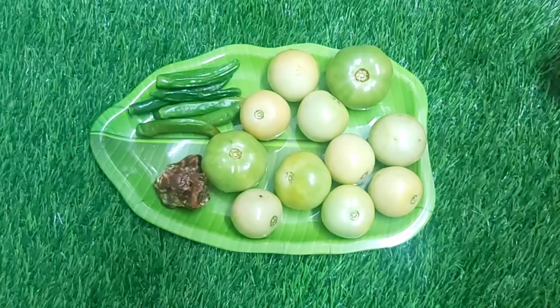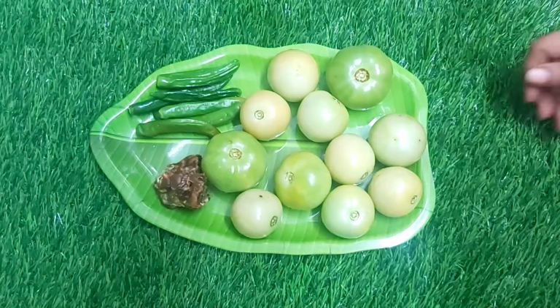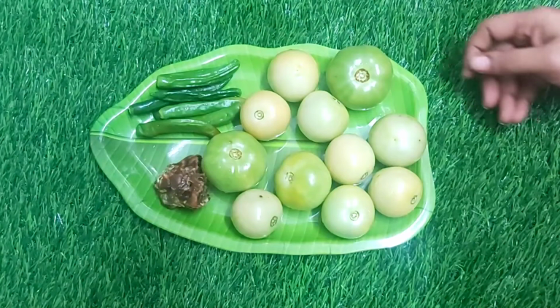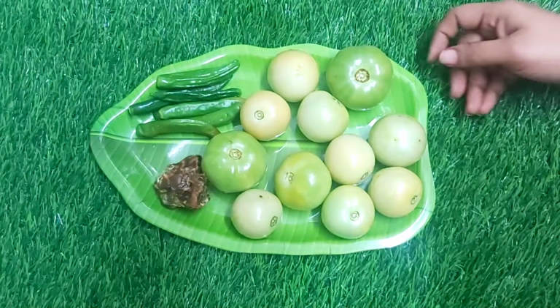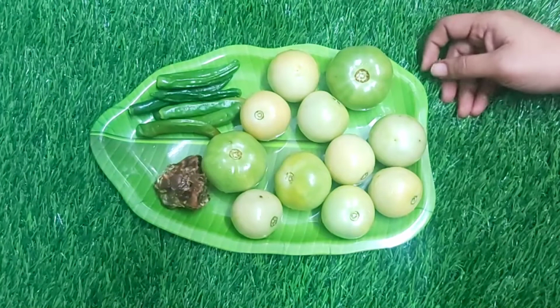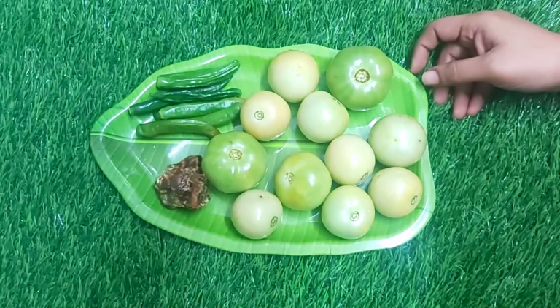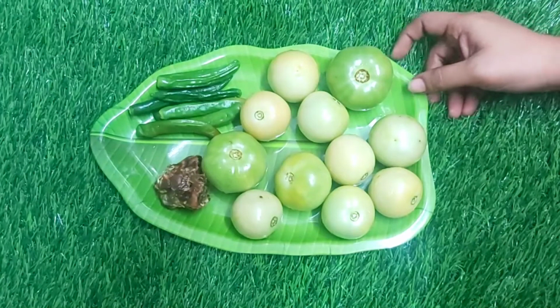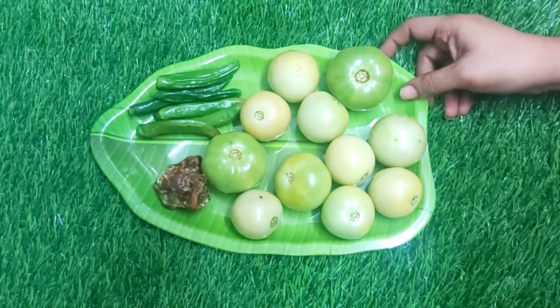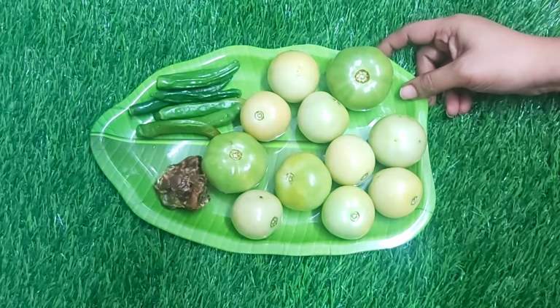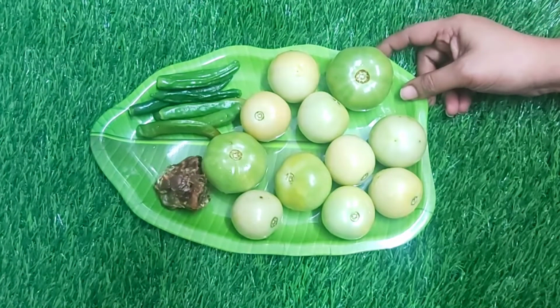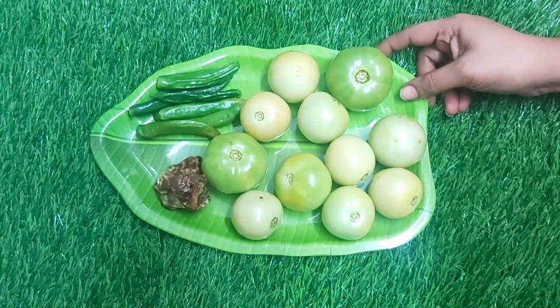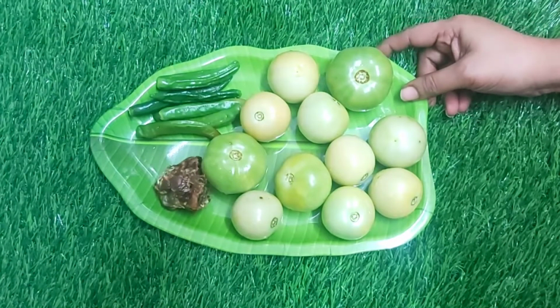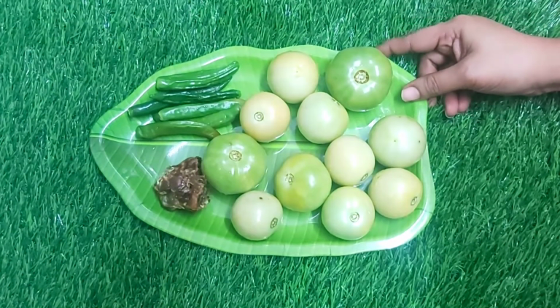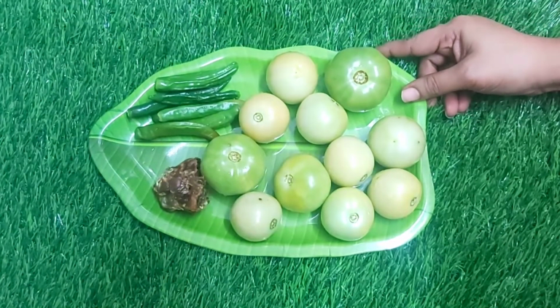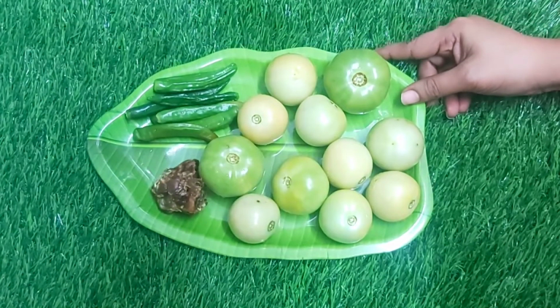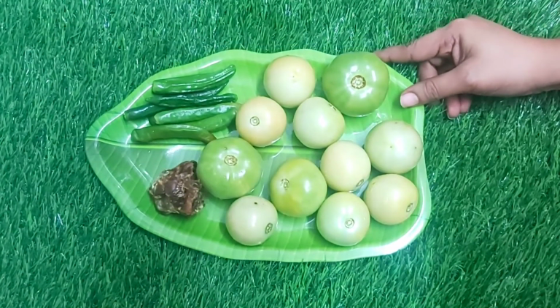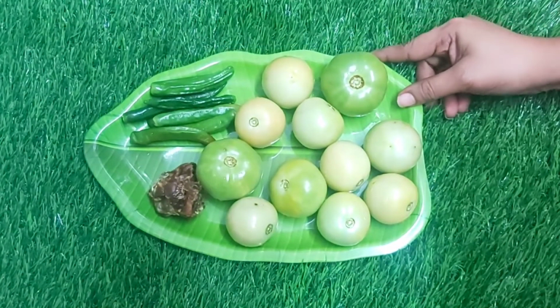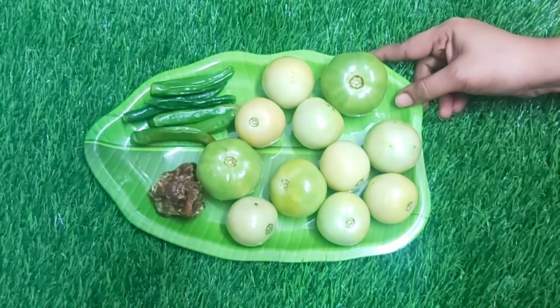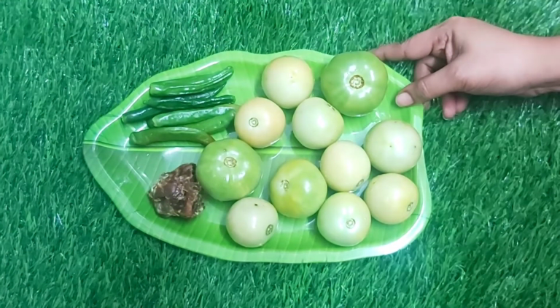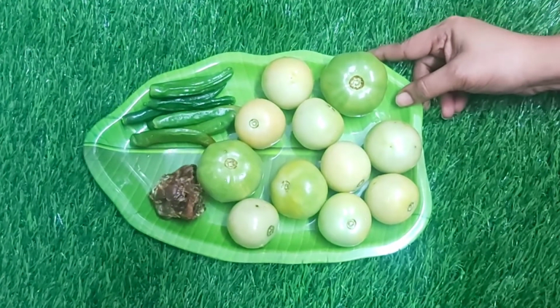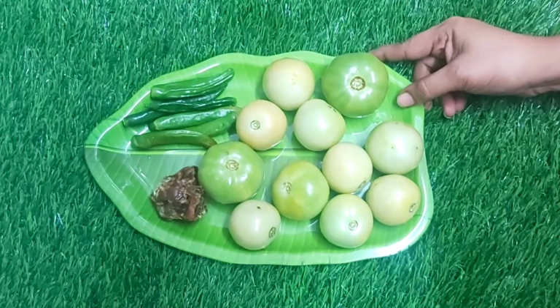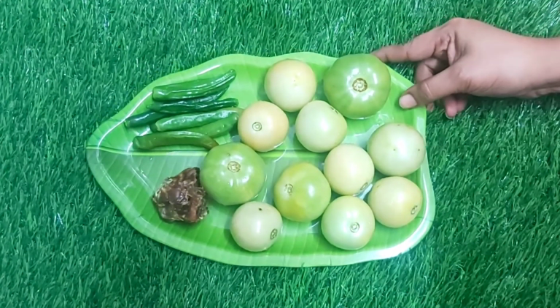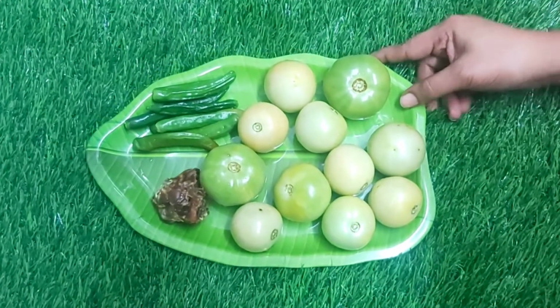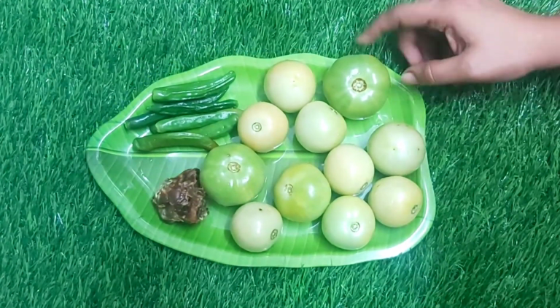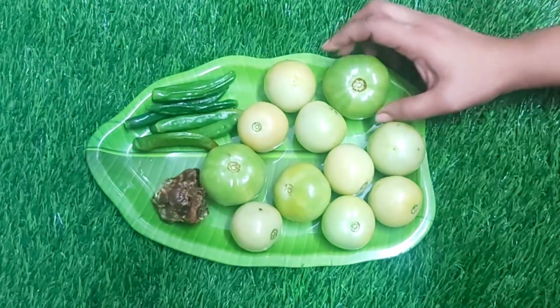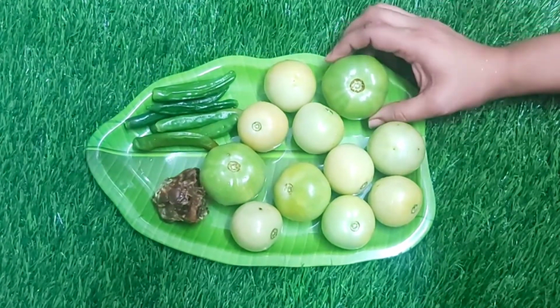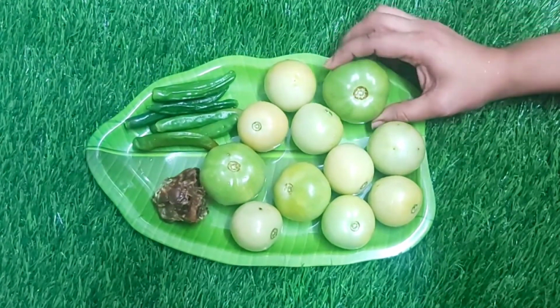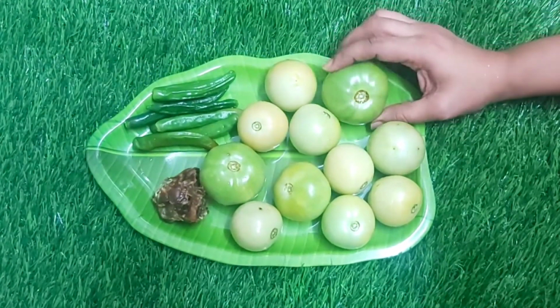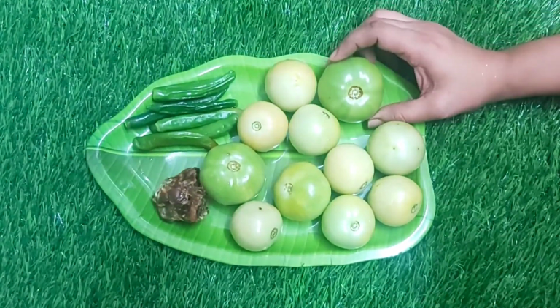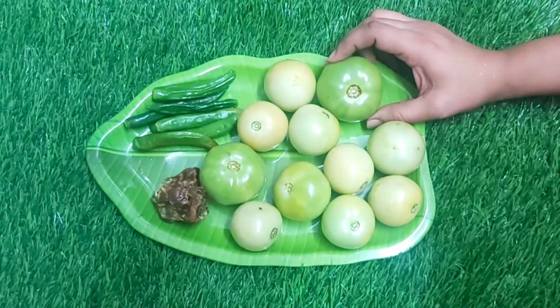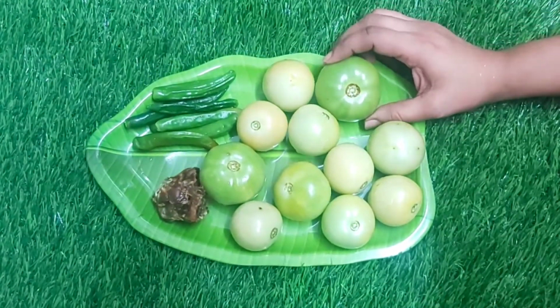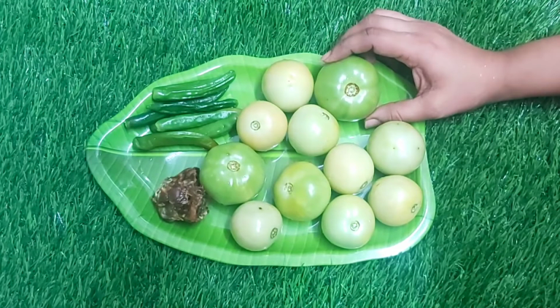Hi friends! Welcome back to our channel! Today we have prepared our dishes with a dish.